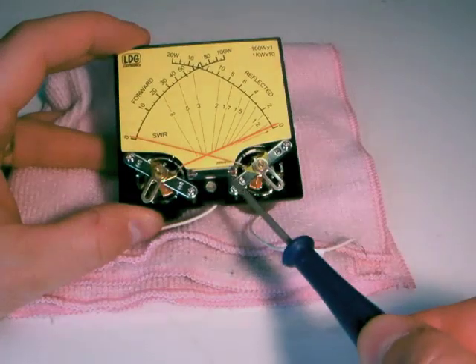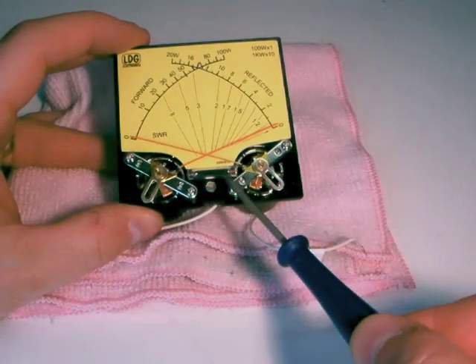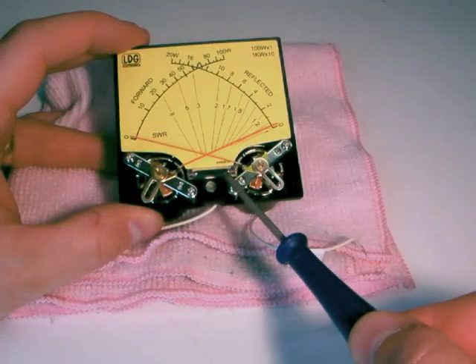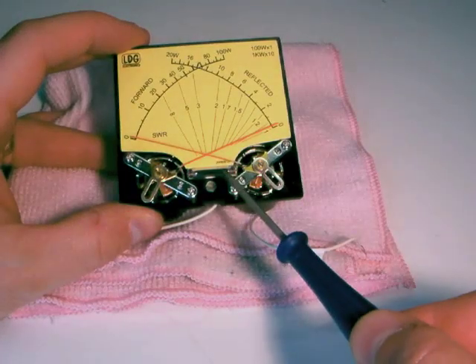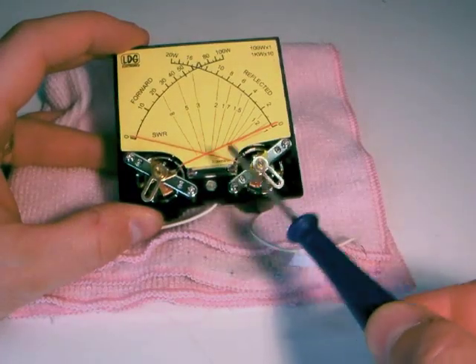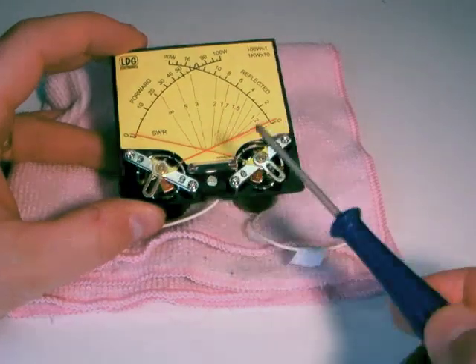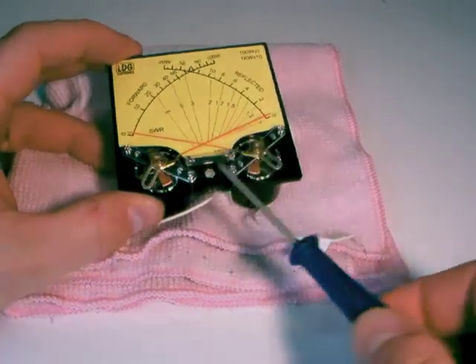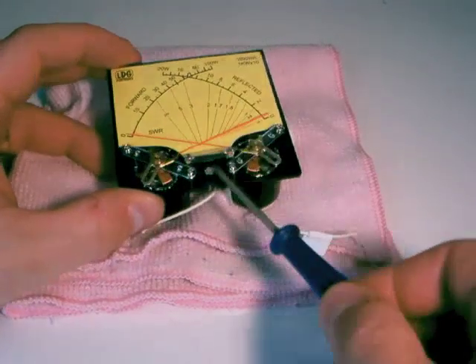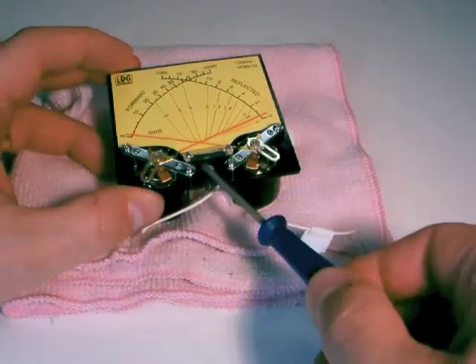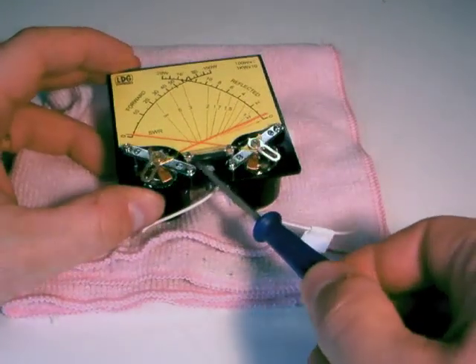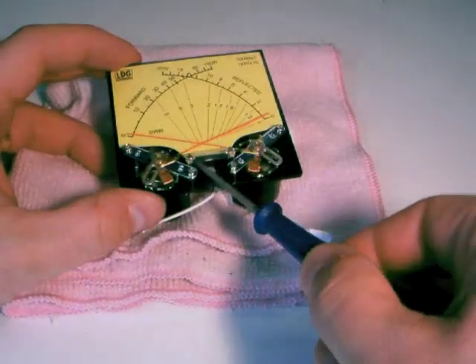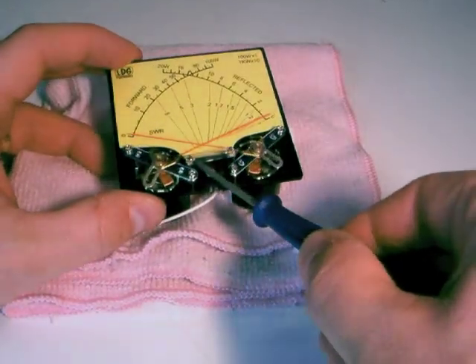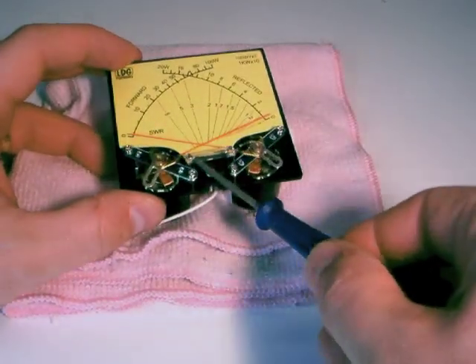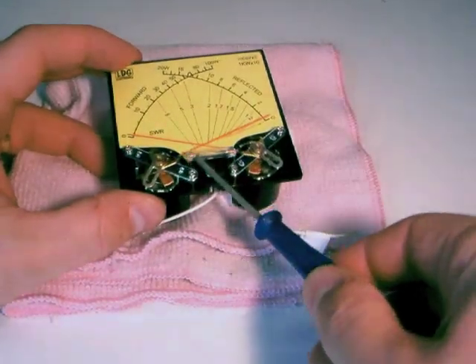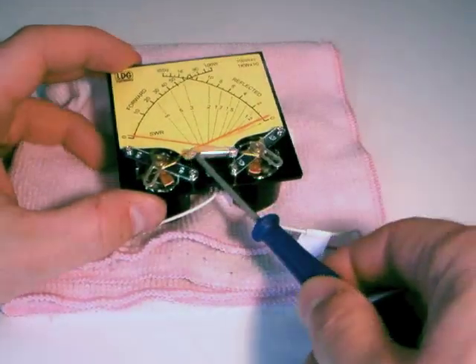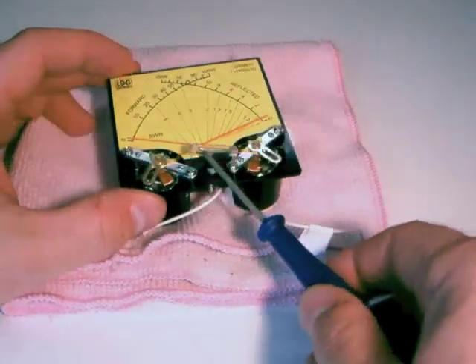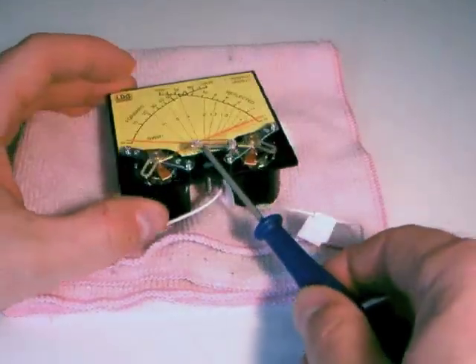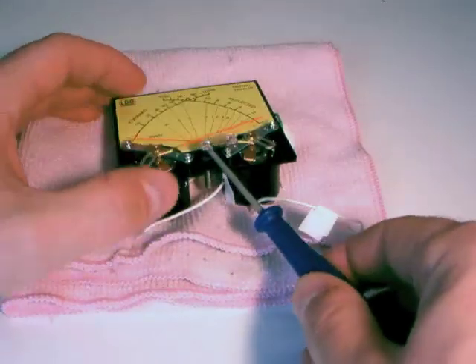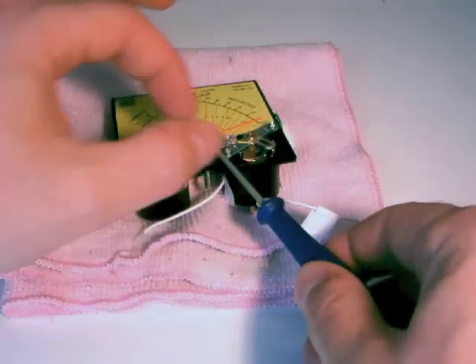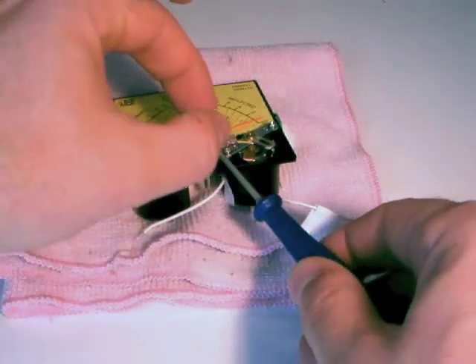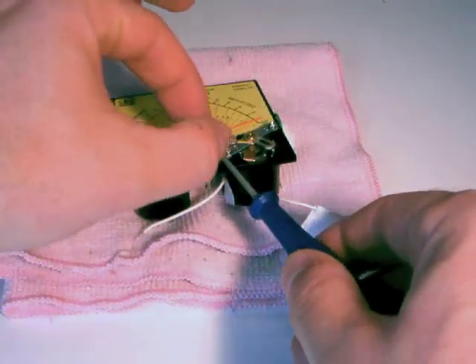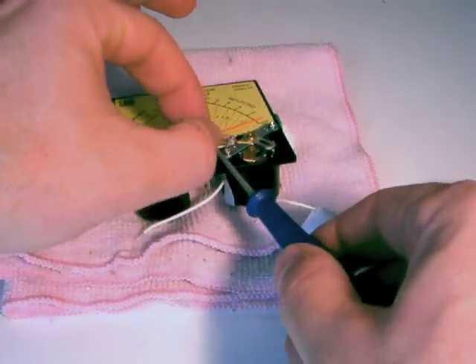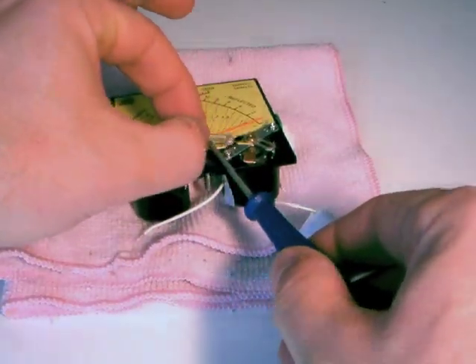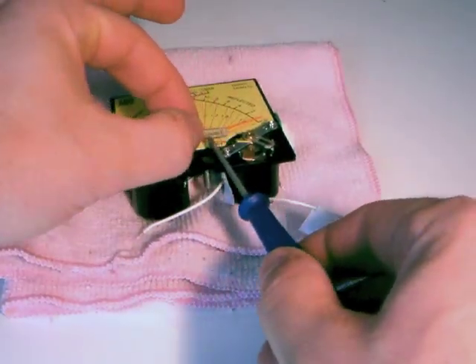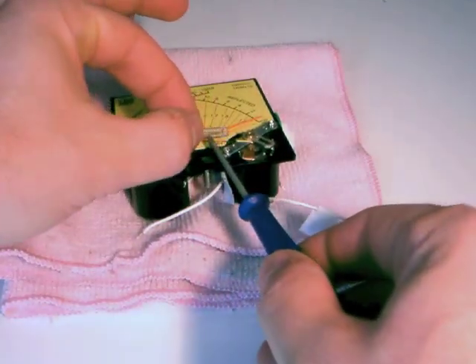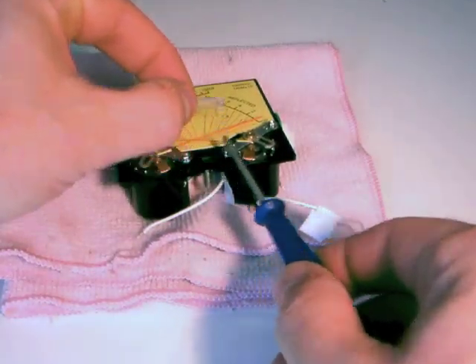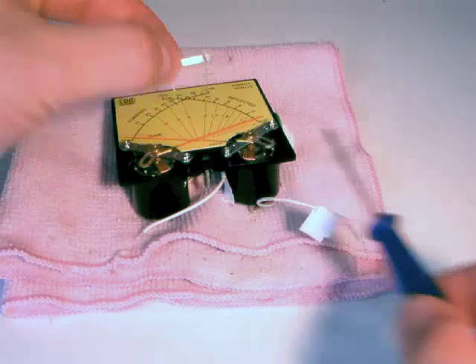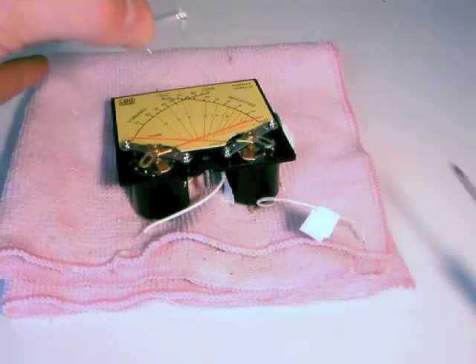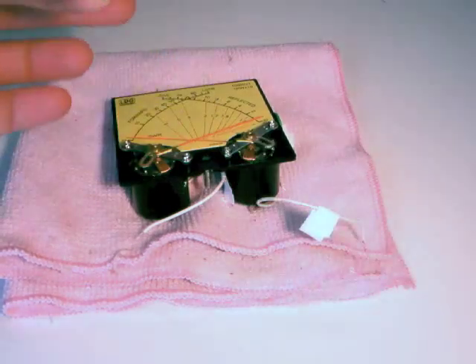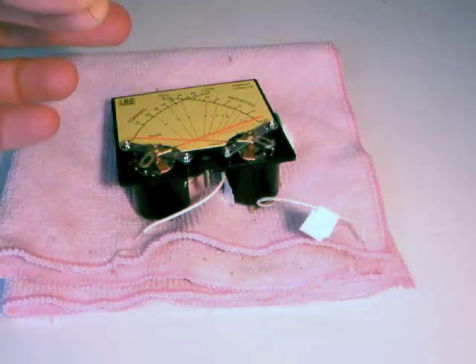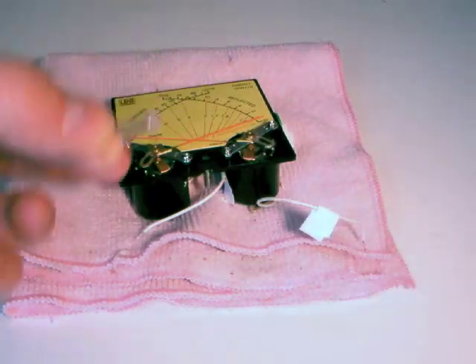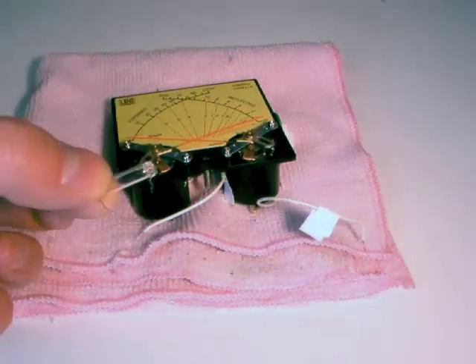Carefully remove the burnt out lamp from the meter. Be careful not to touch any of the meter's moving parts.